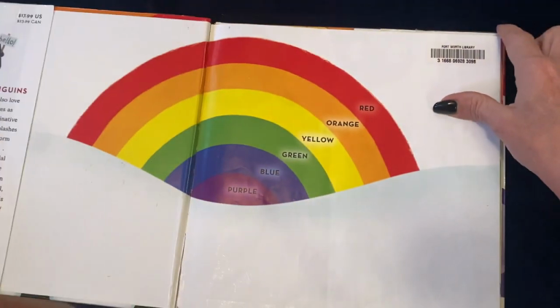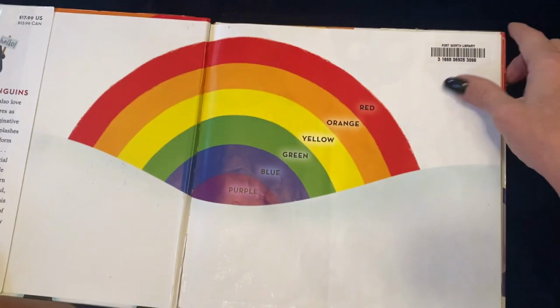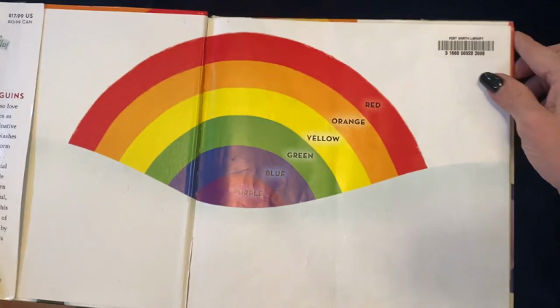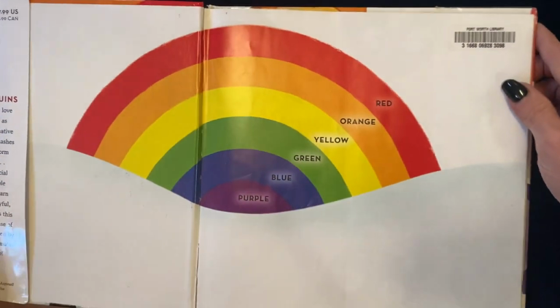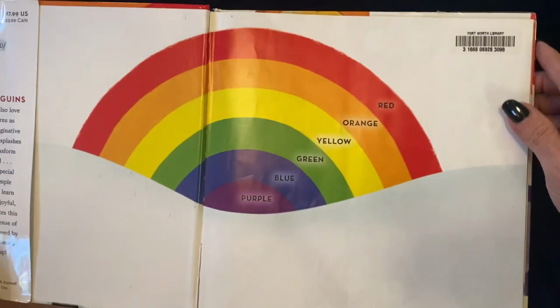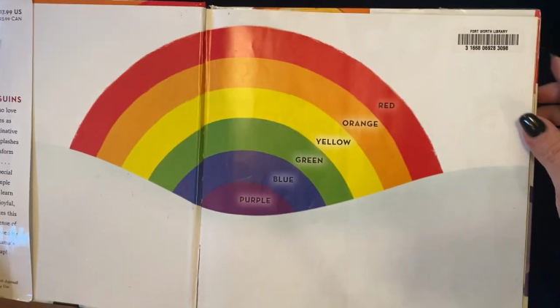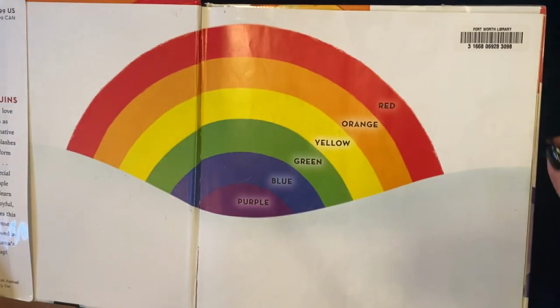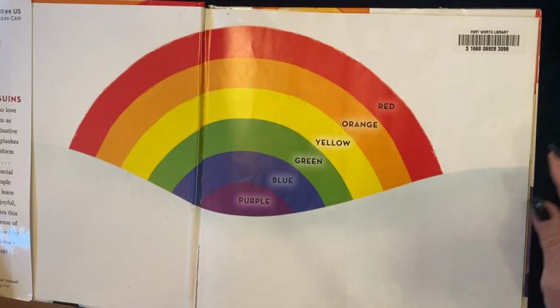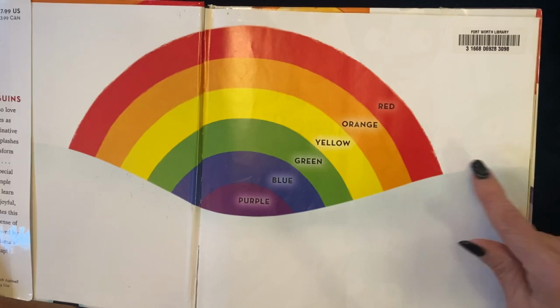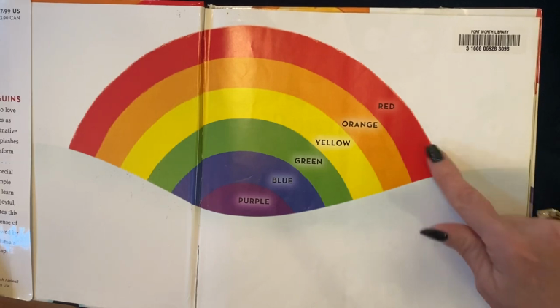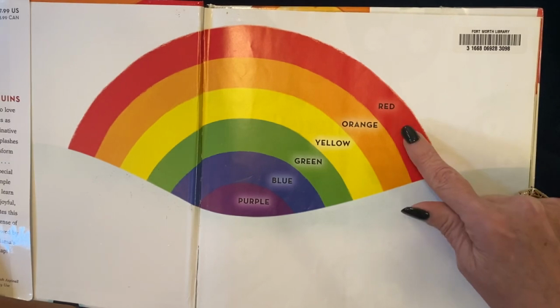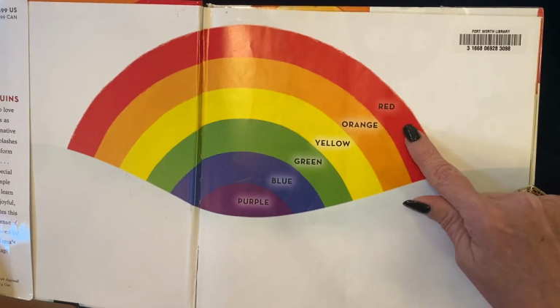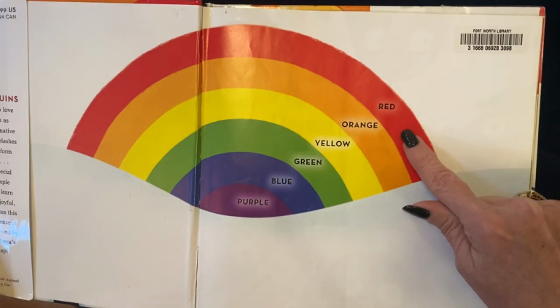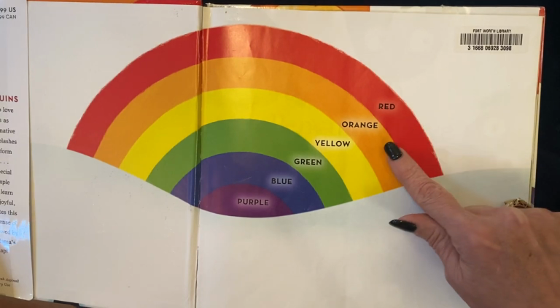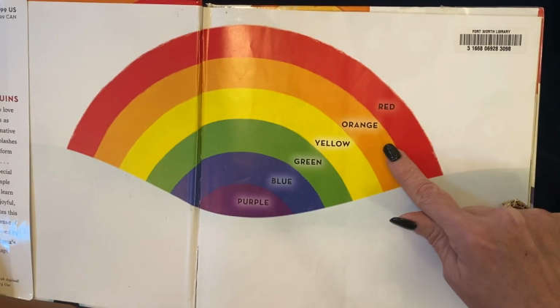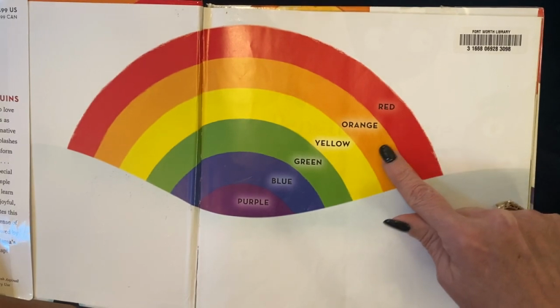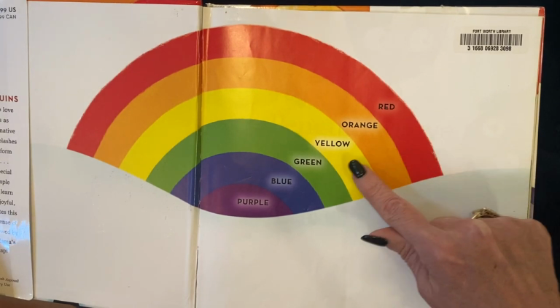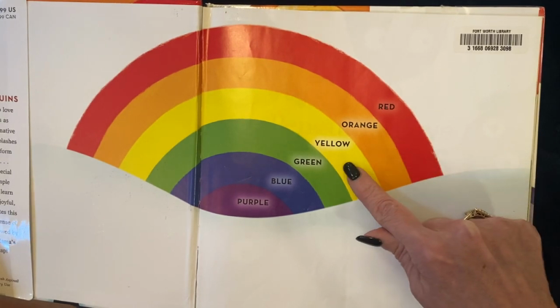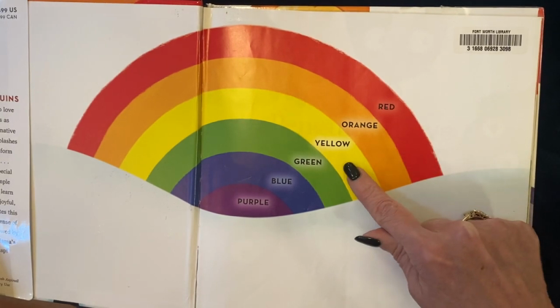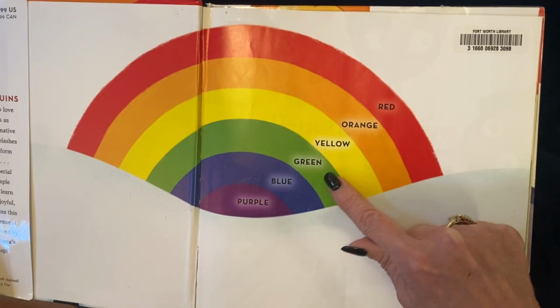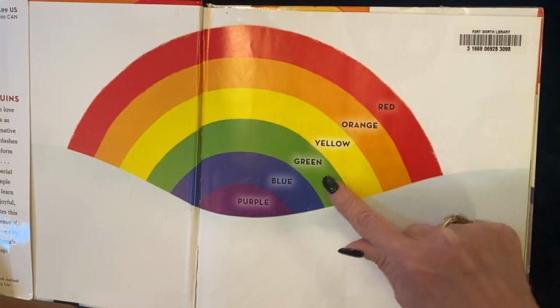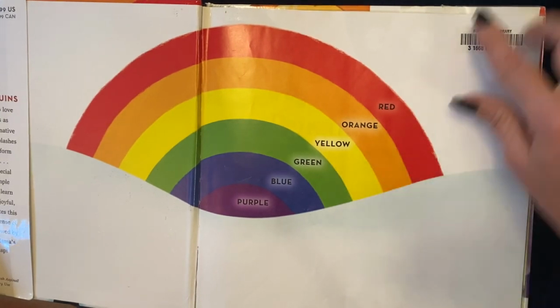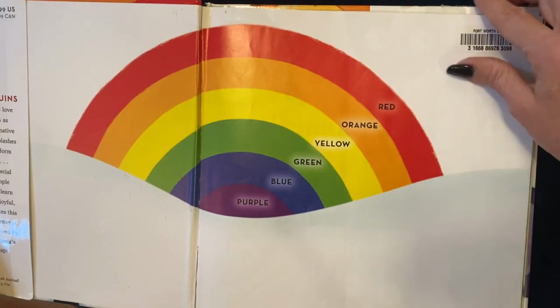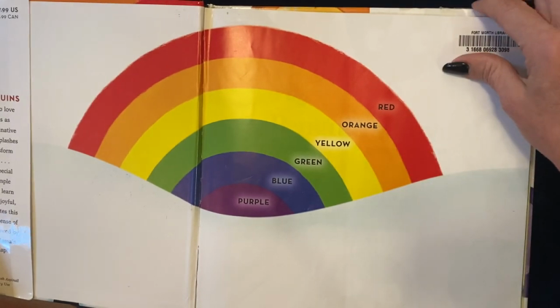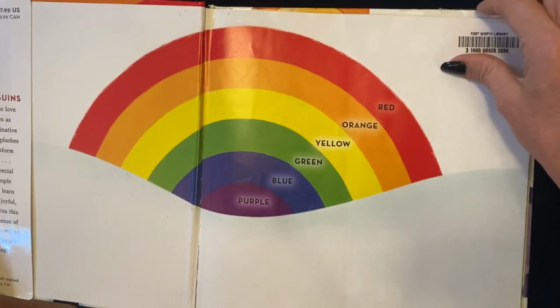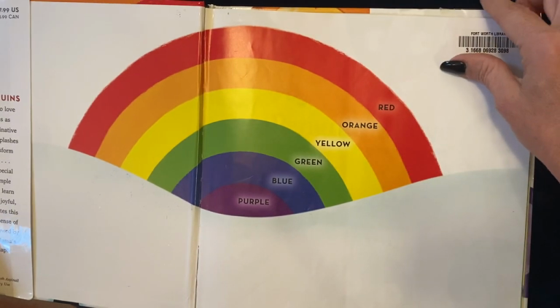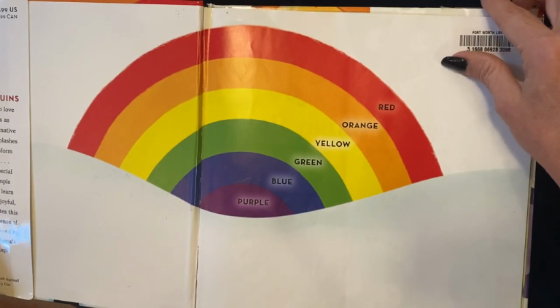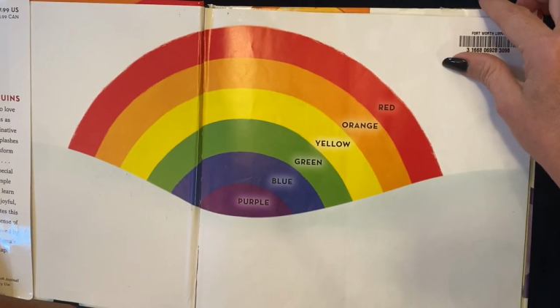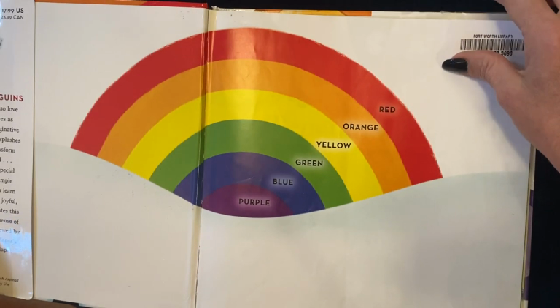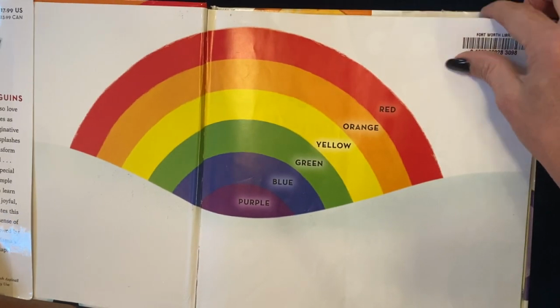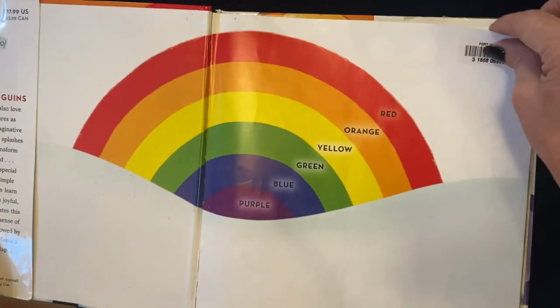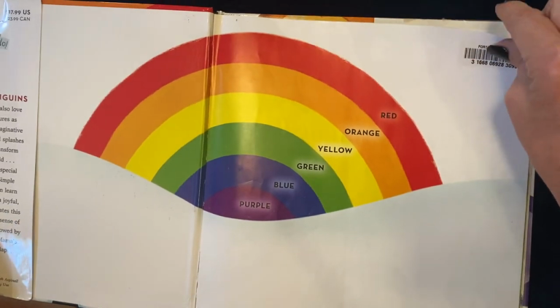Look at that pretty rainbow. Red, orange, yellow, green, blue, and purple.